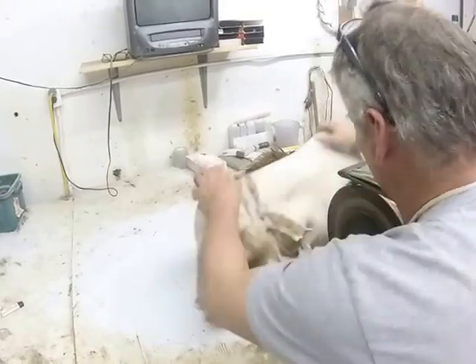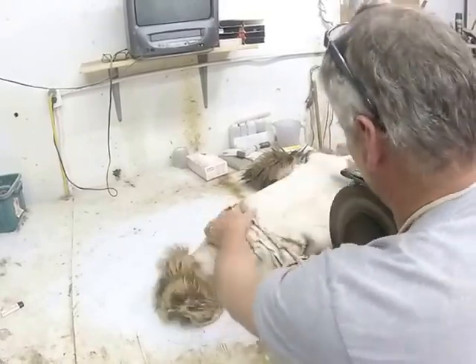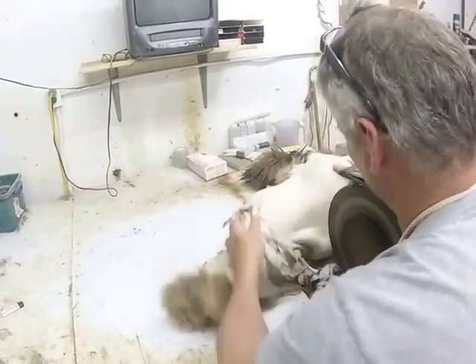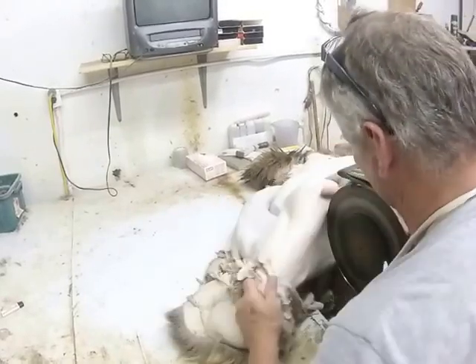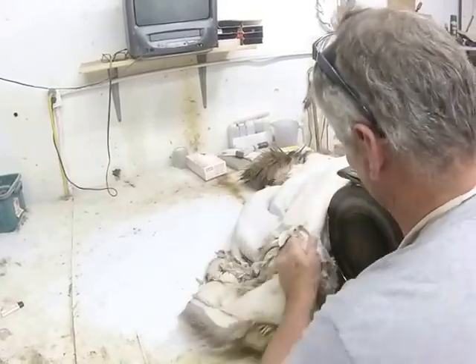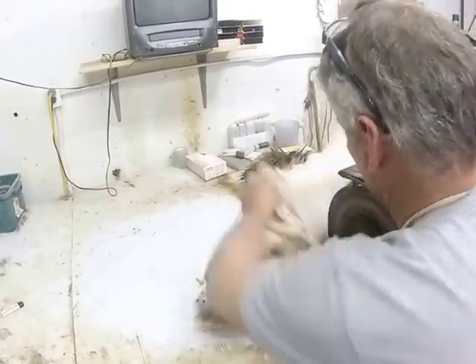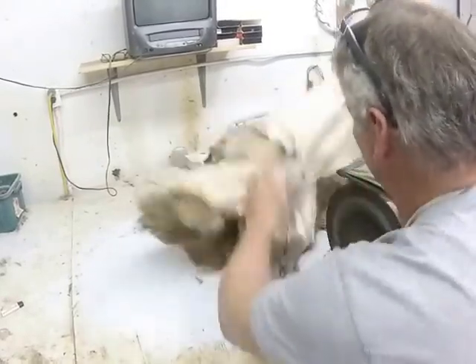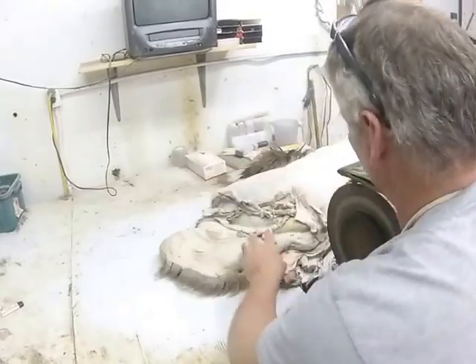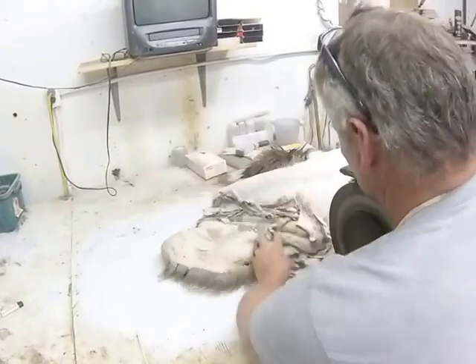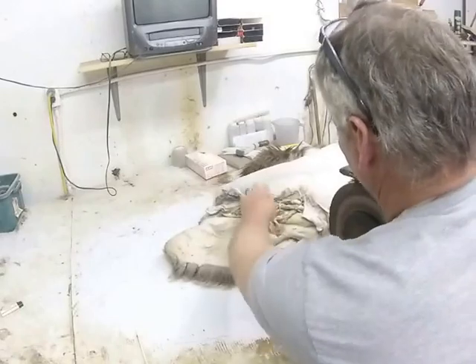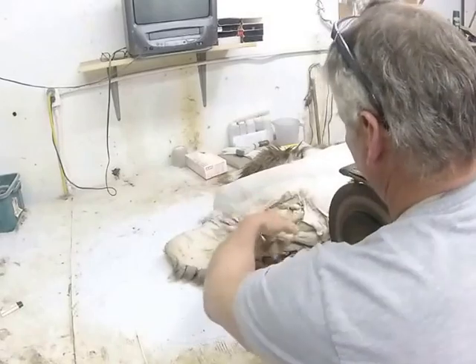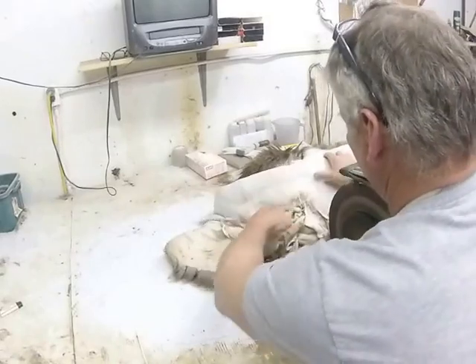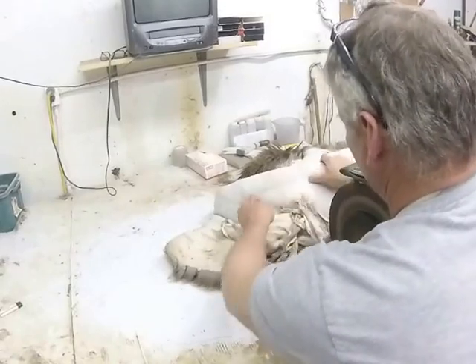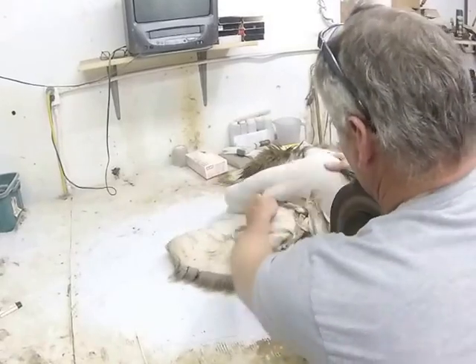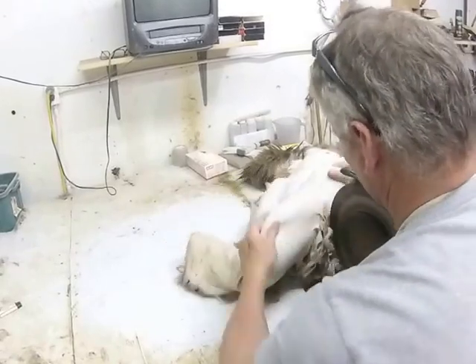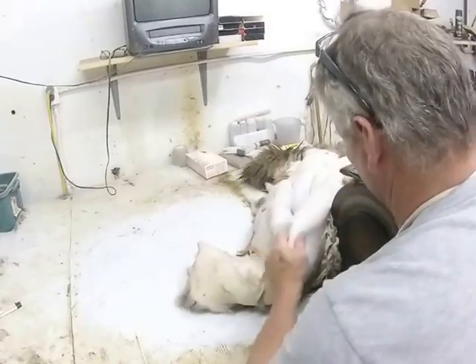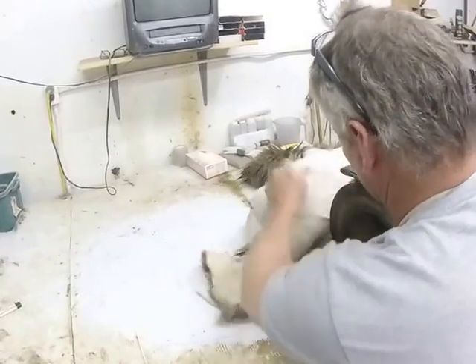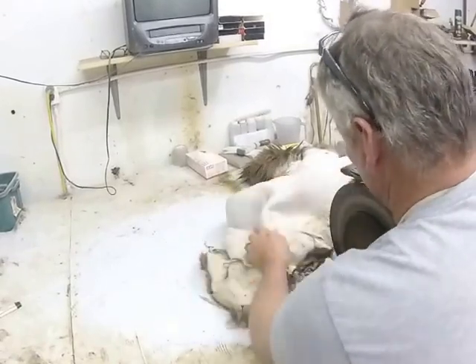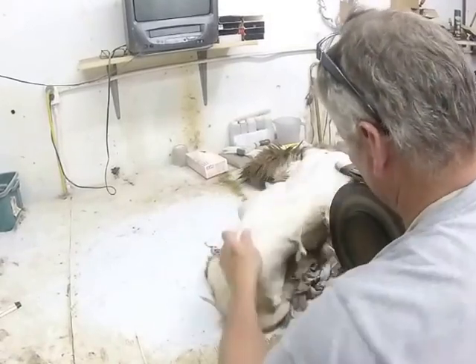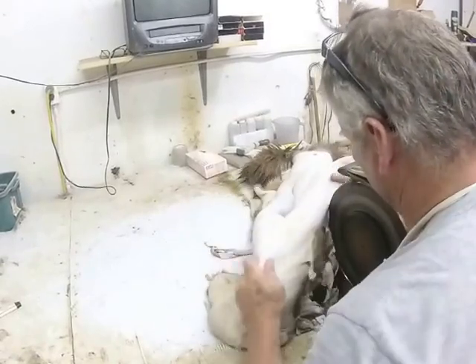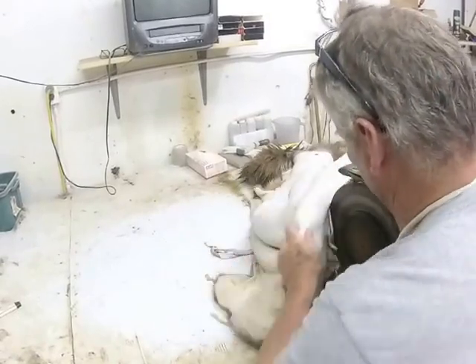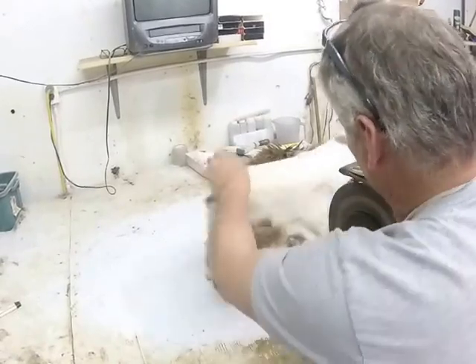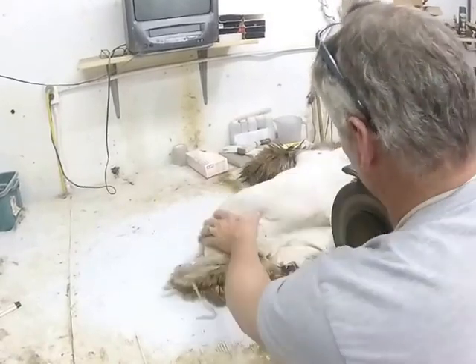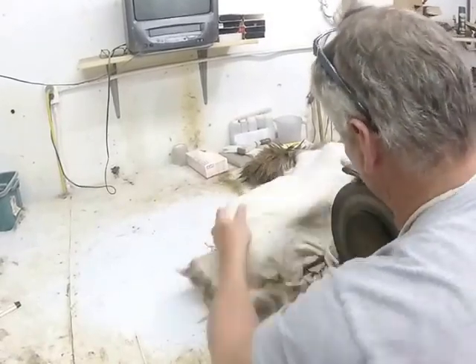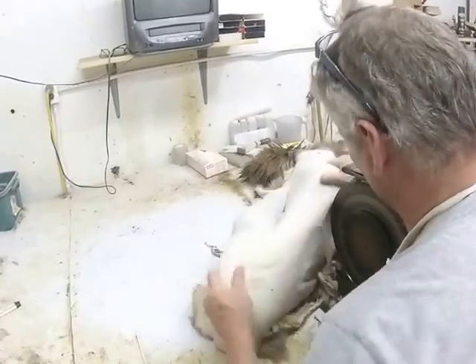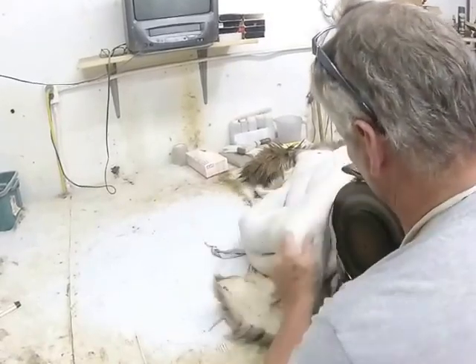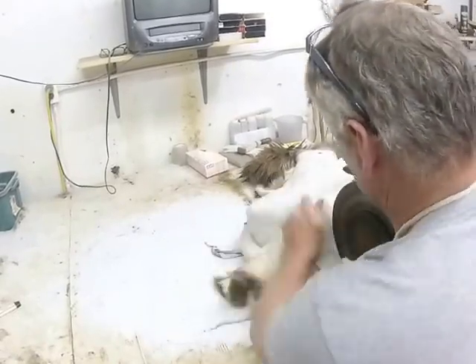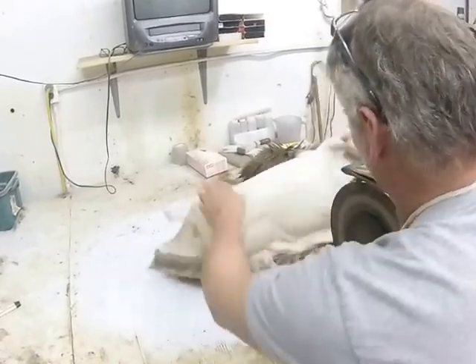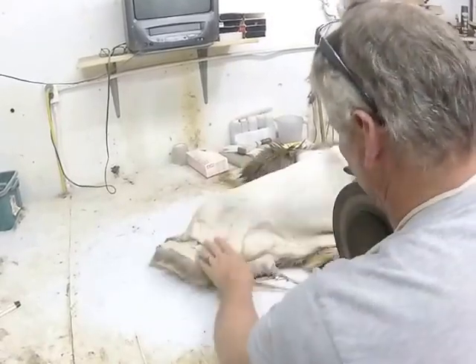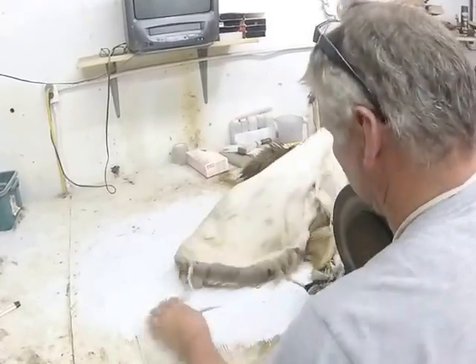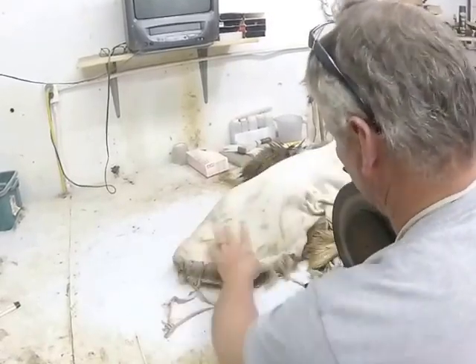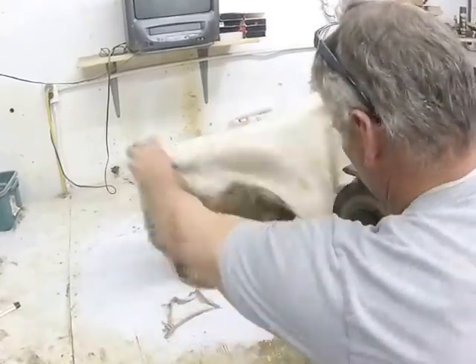Sometimes you have to shave it more than once, but usually elk just require one shaving. The thicker hides require more as well.